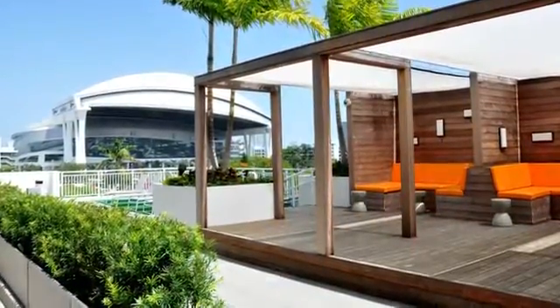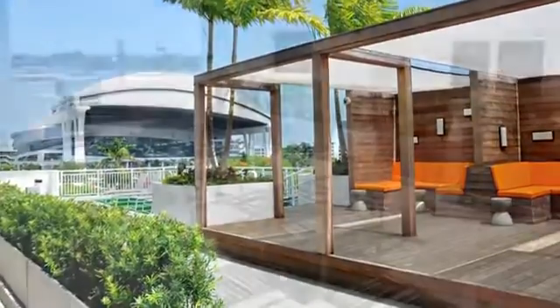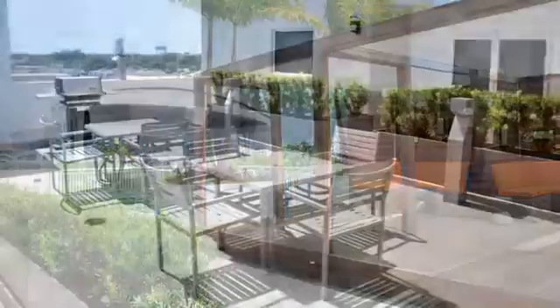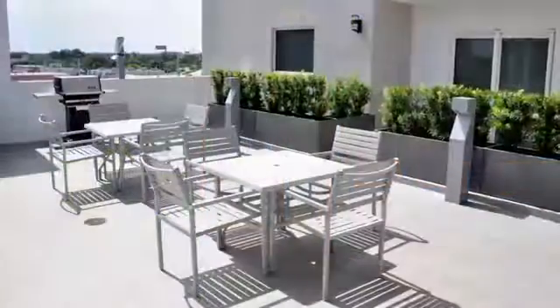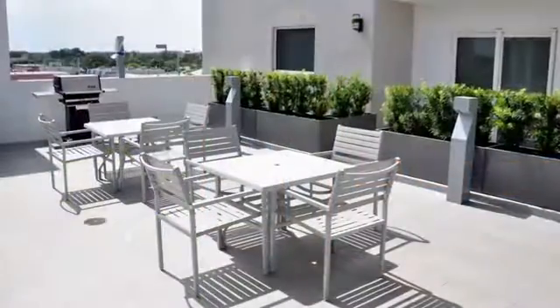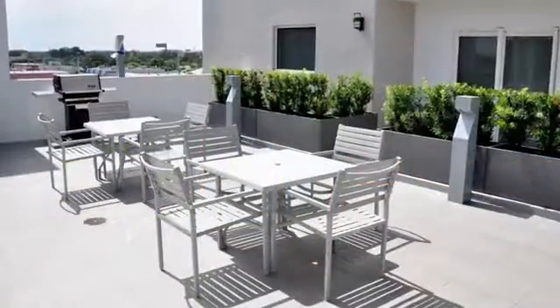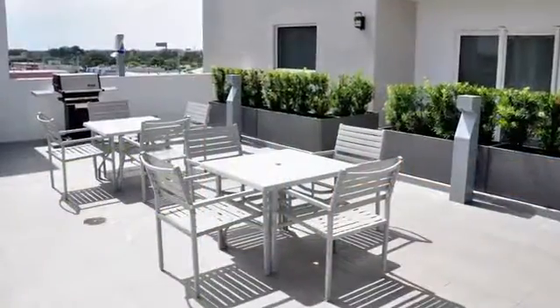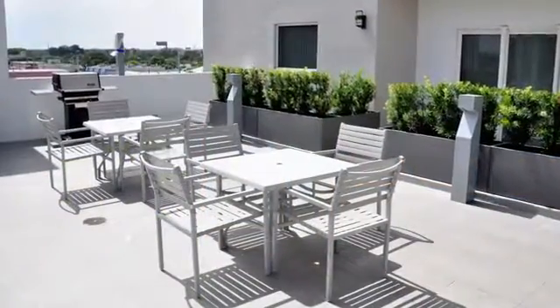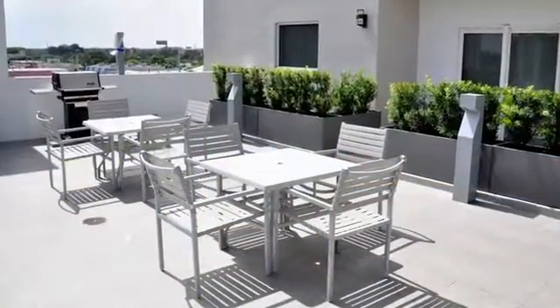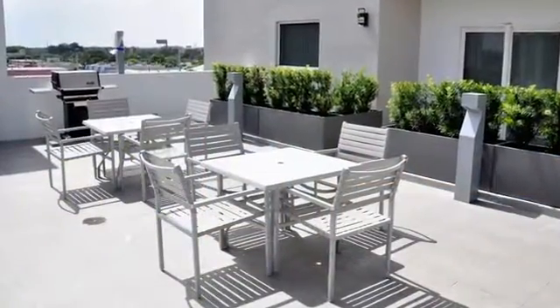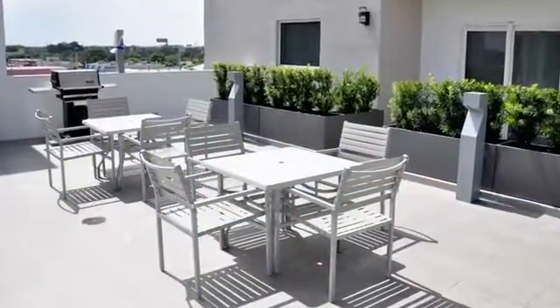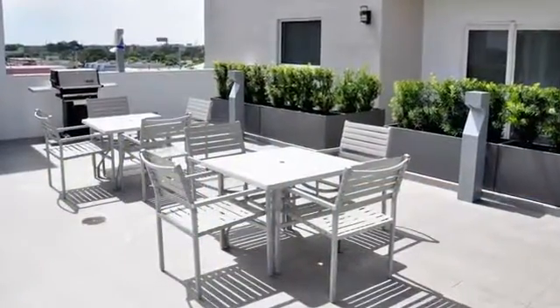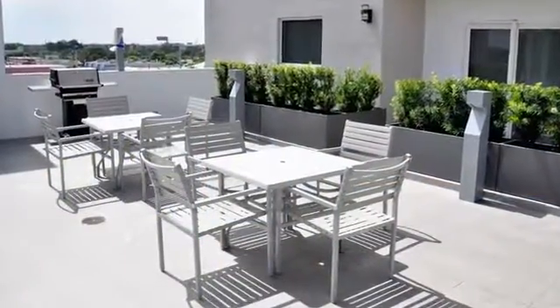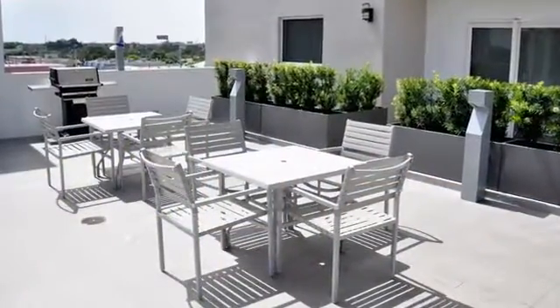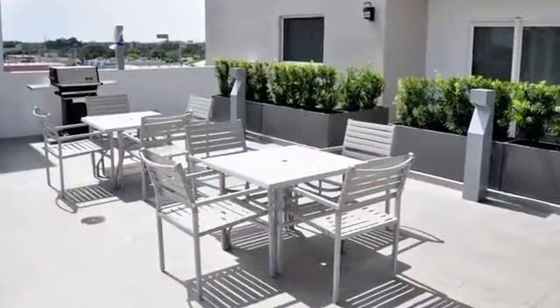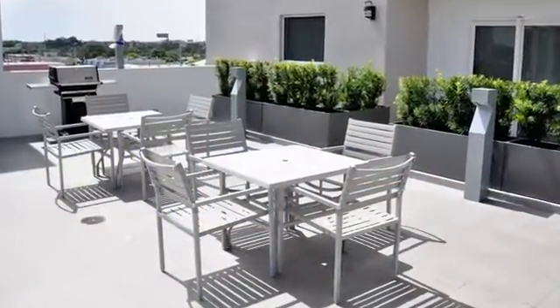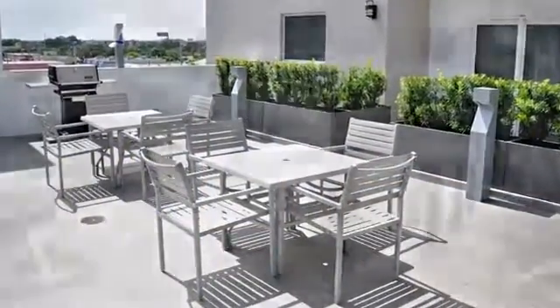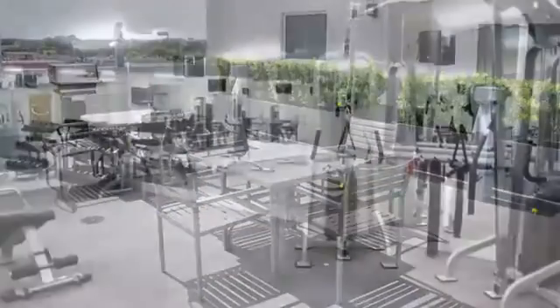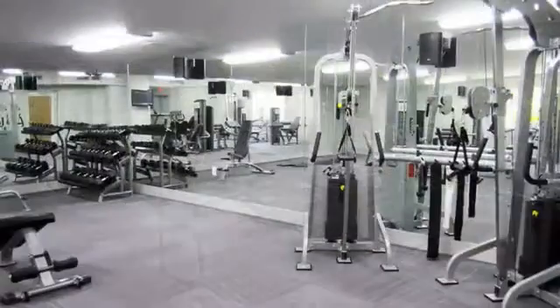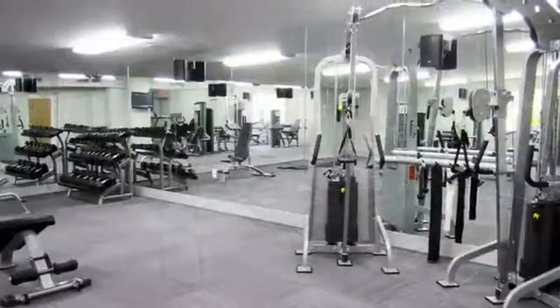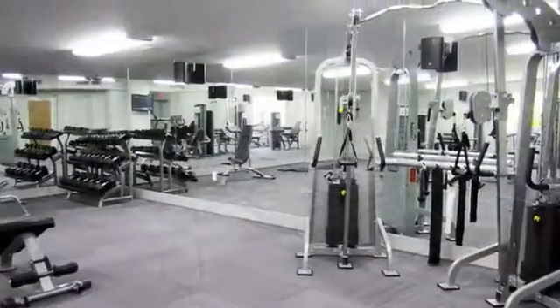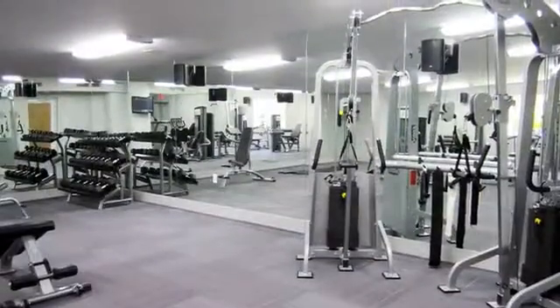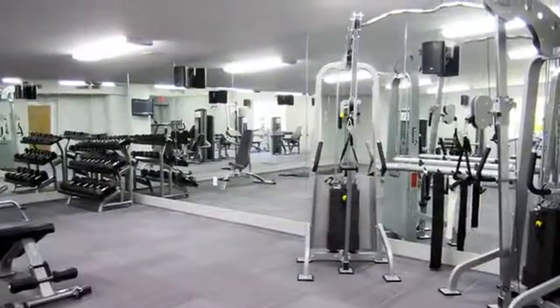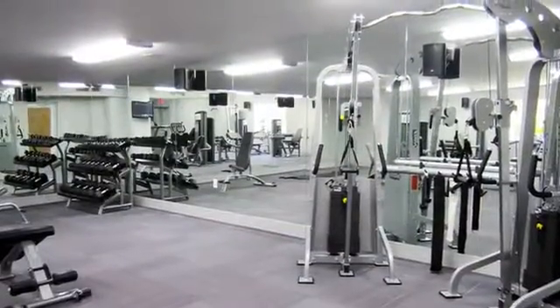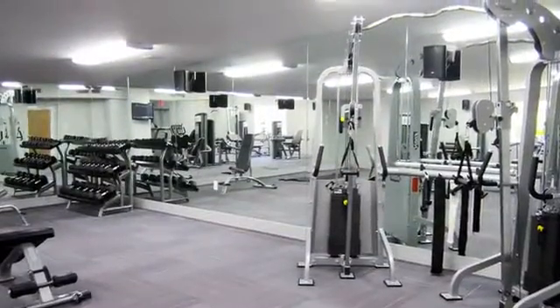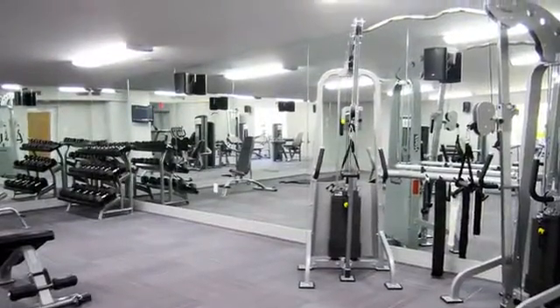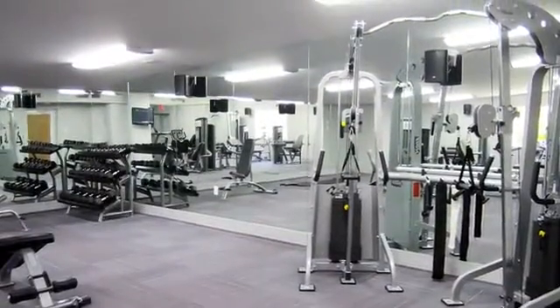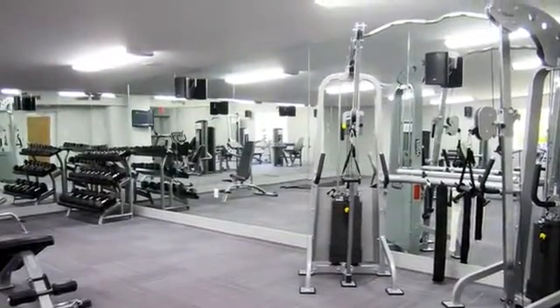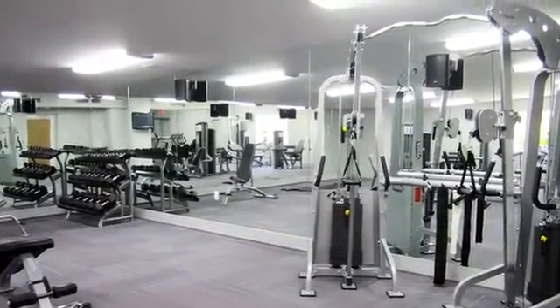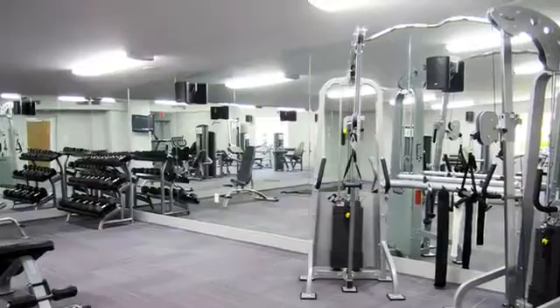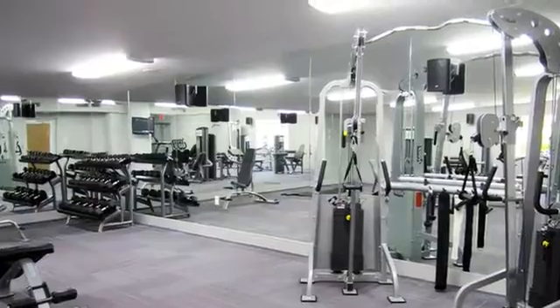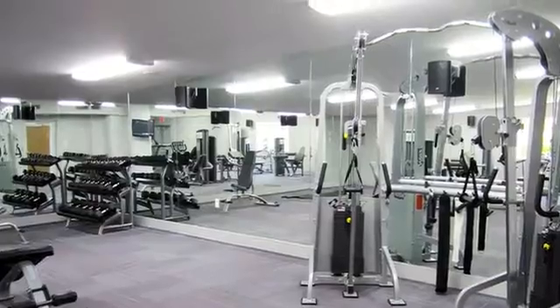Invite your friends over for a delicious barbecue, or head inside for a heart-pumping workout in our fully equipped fitness center.